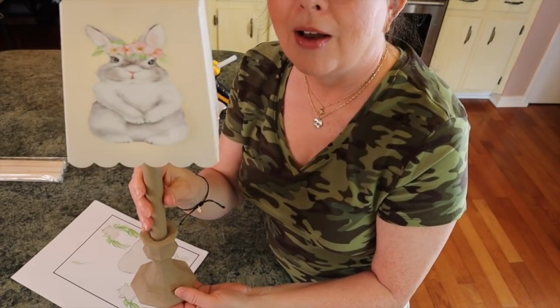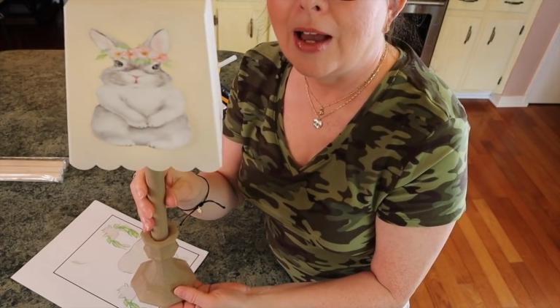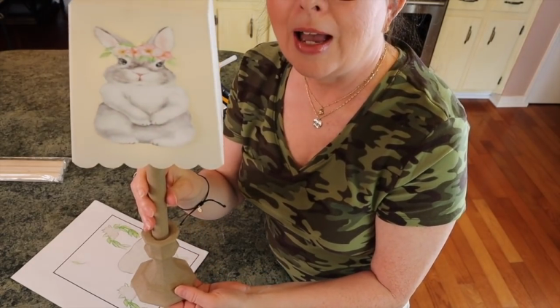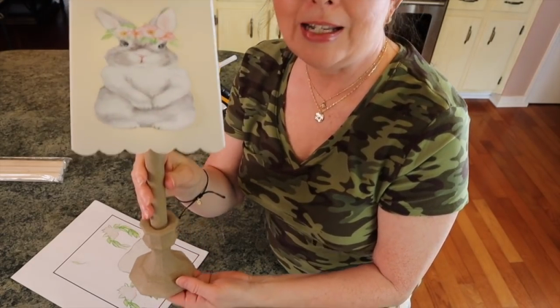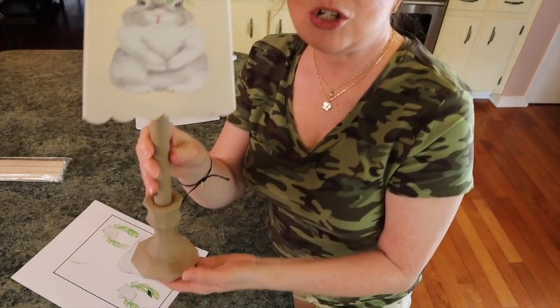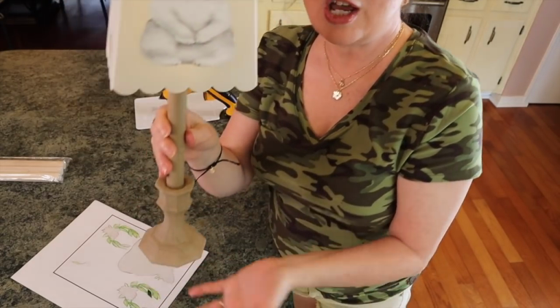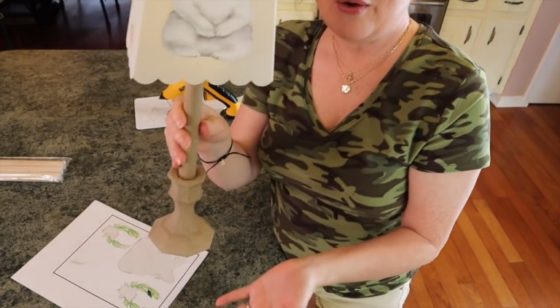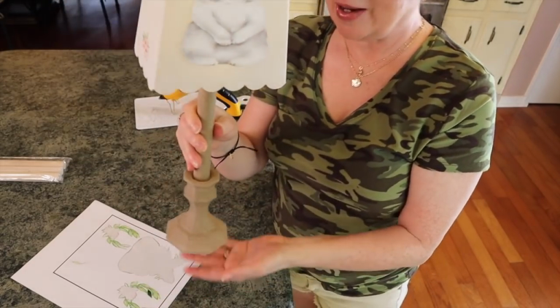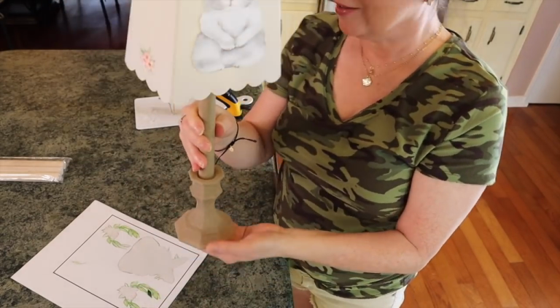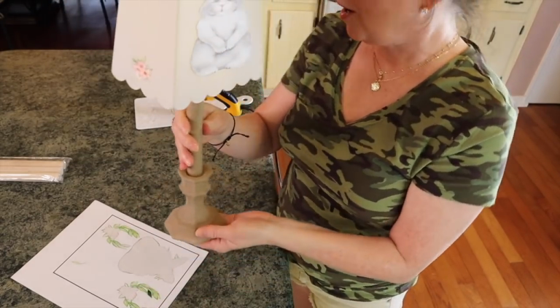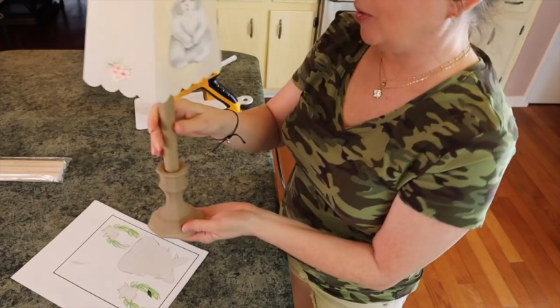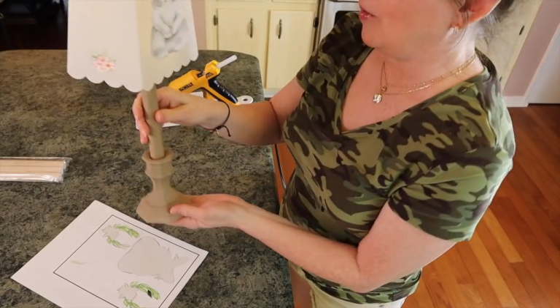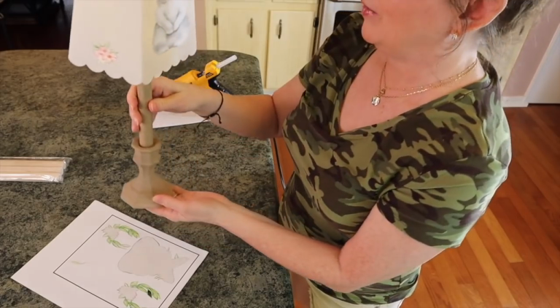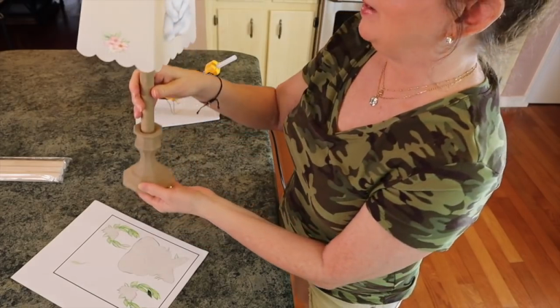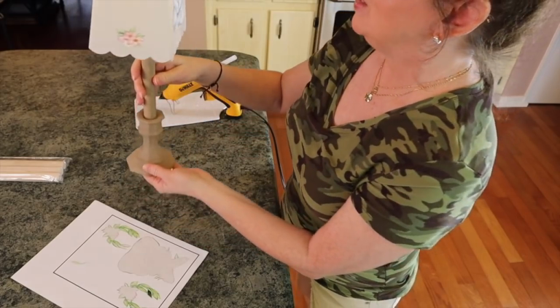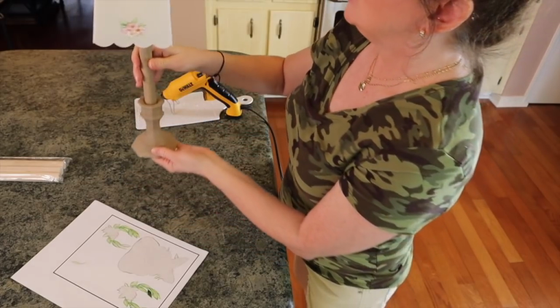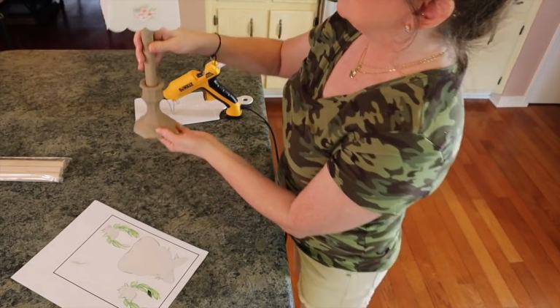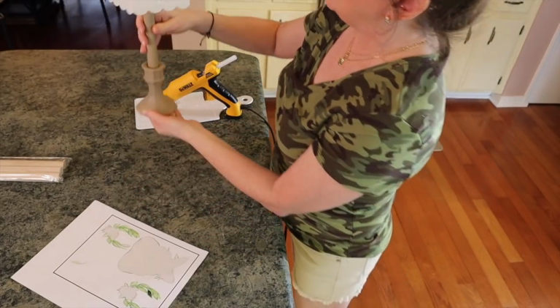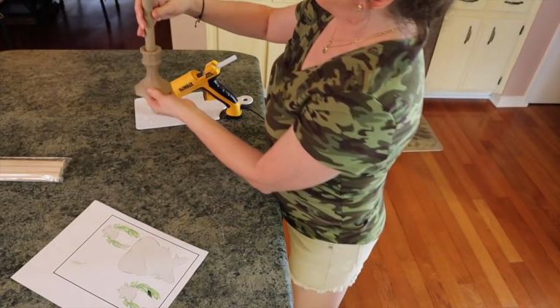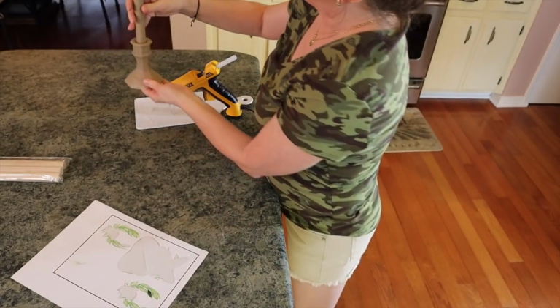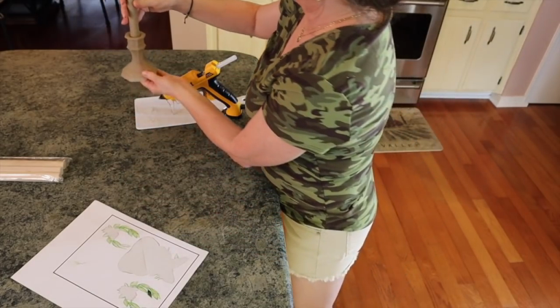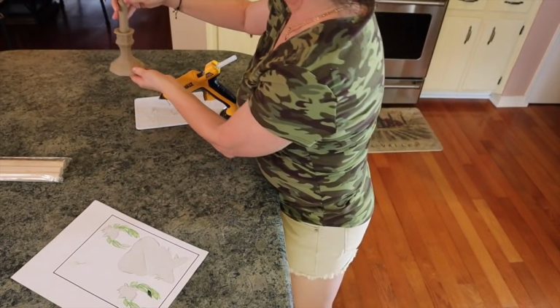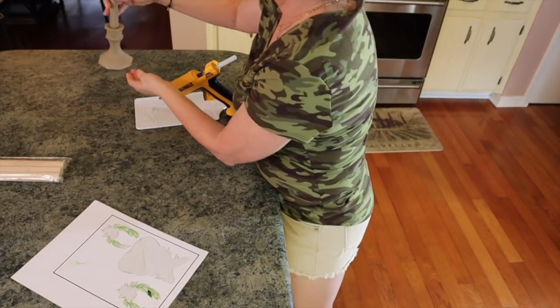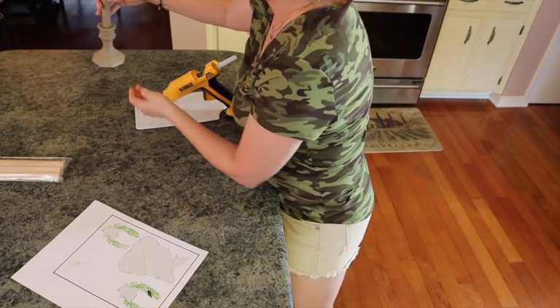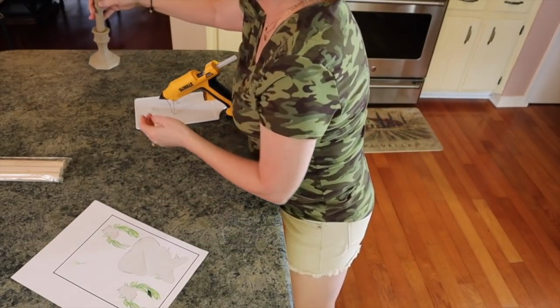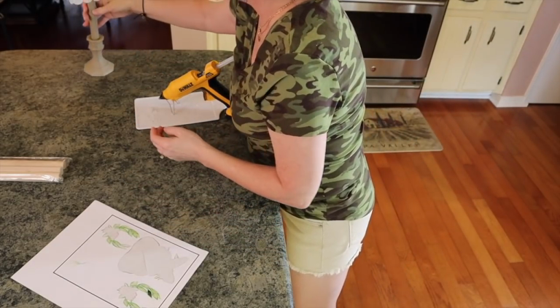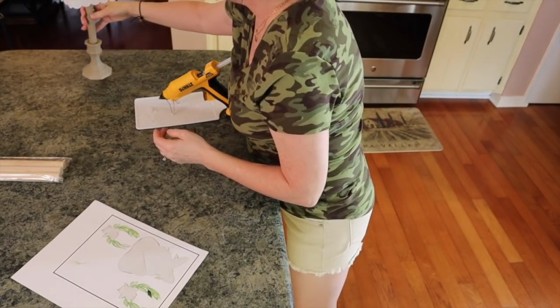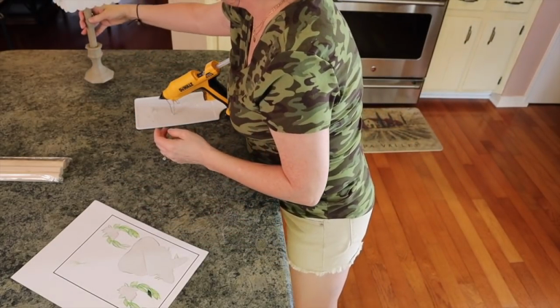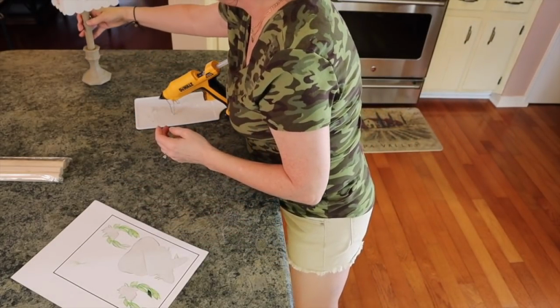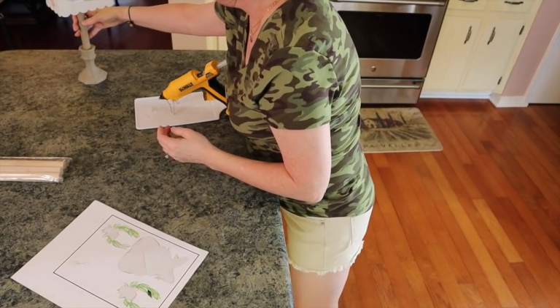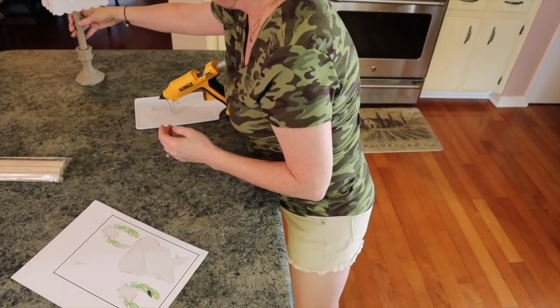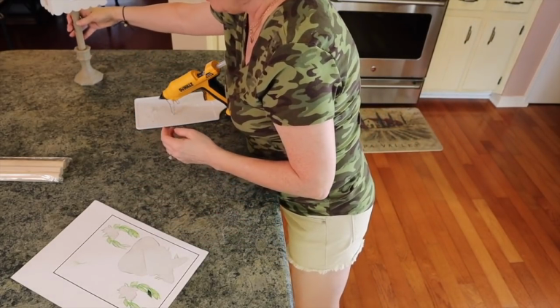So here is our first spring Dollar Tree little DIY. I think it's adorable and it's so economical.